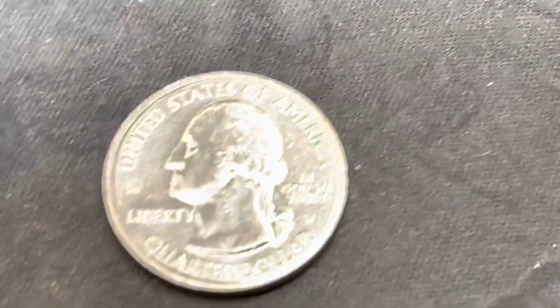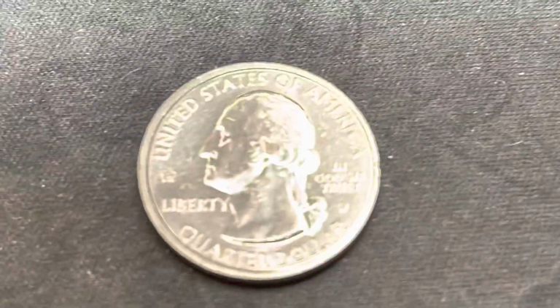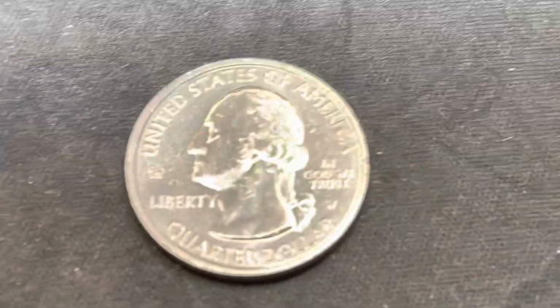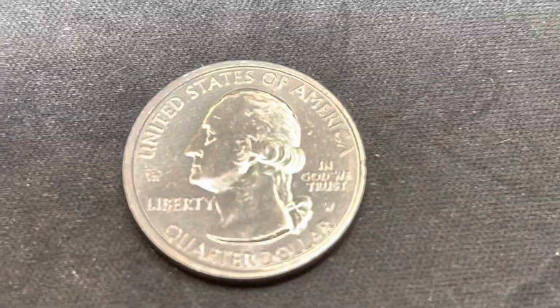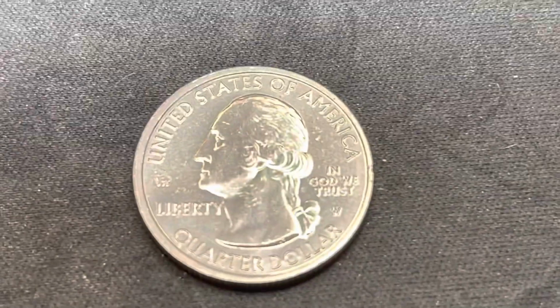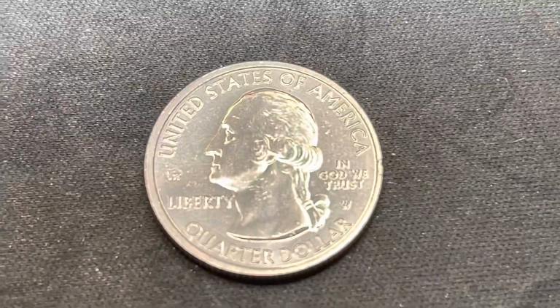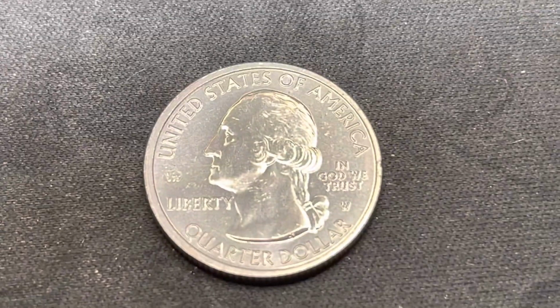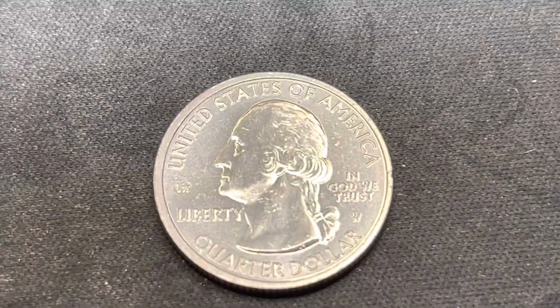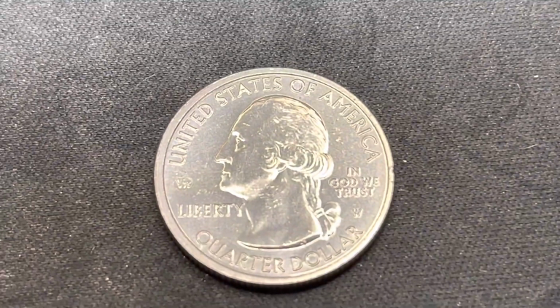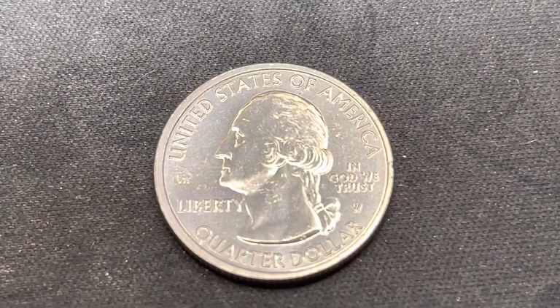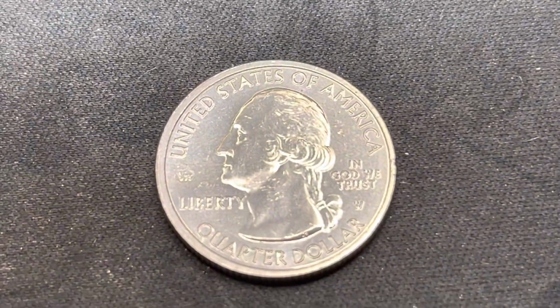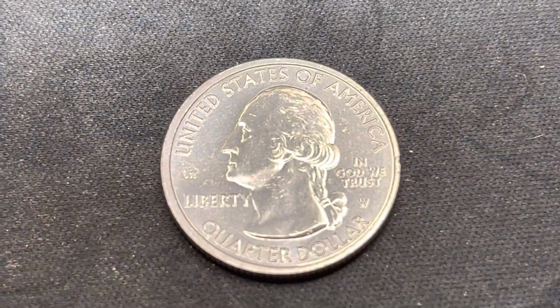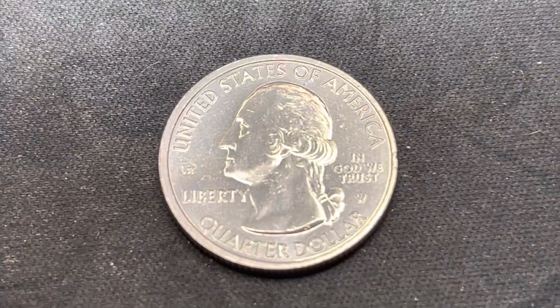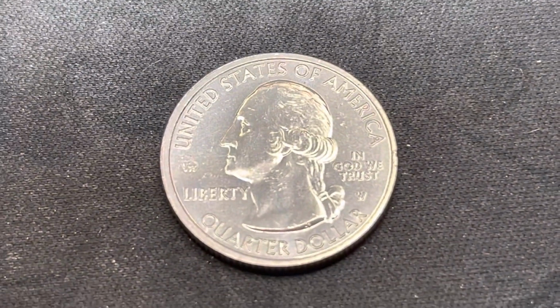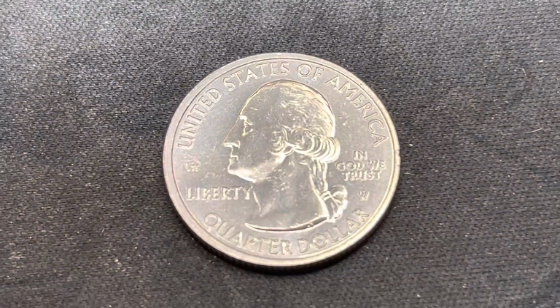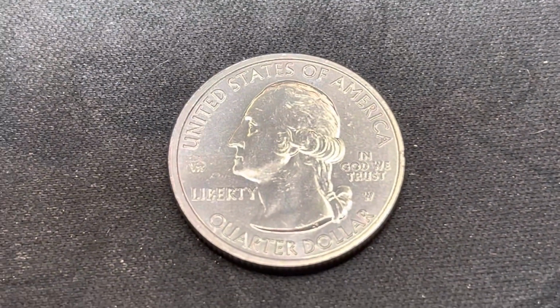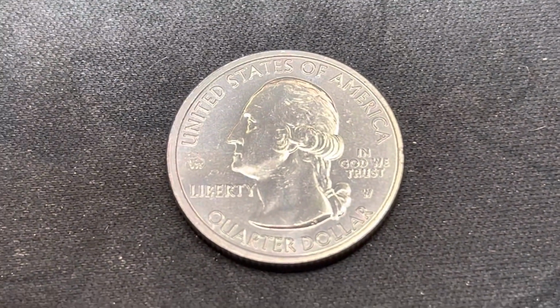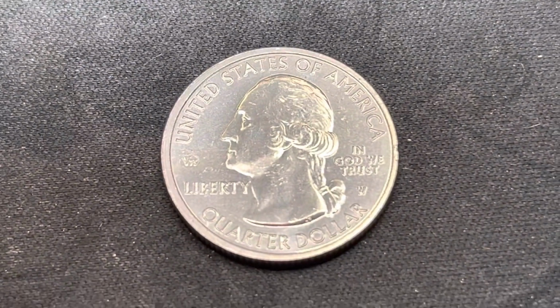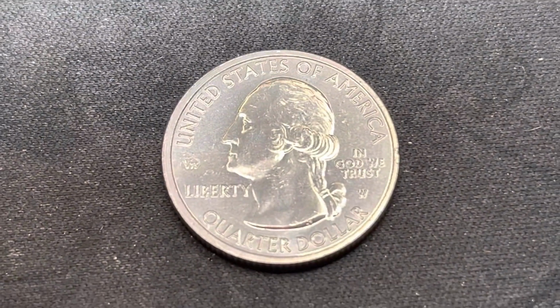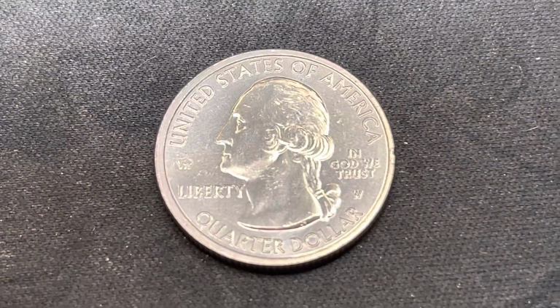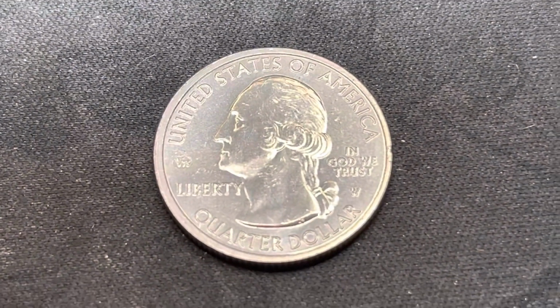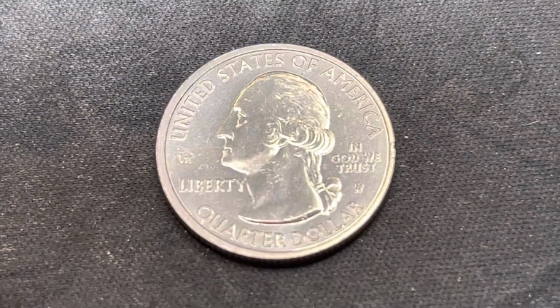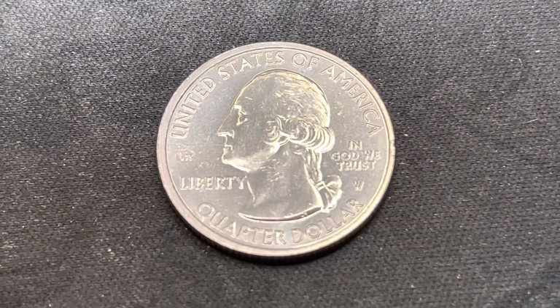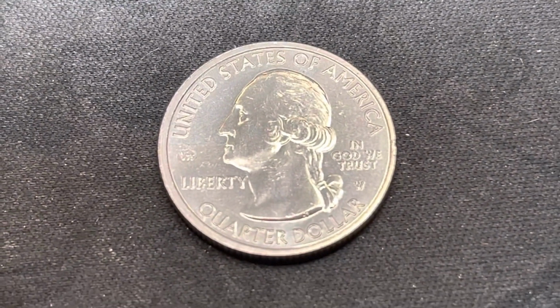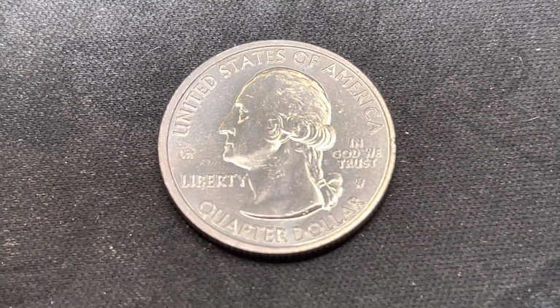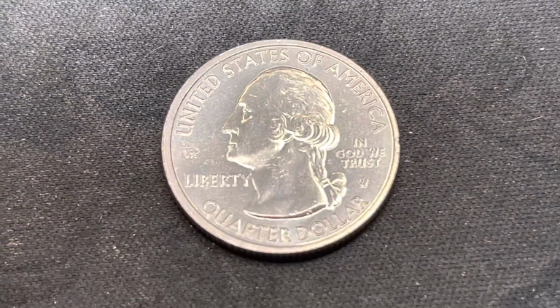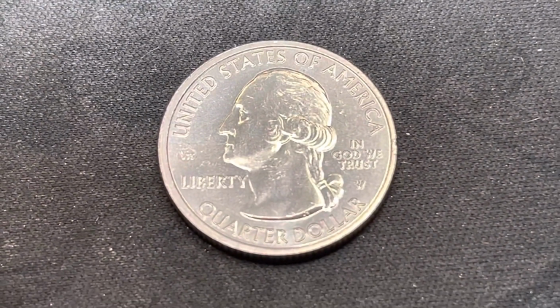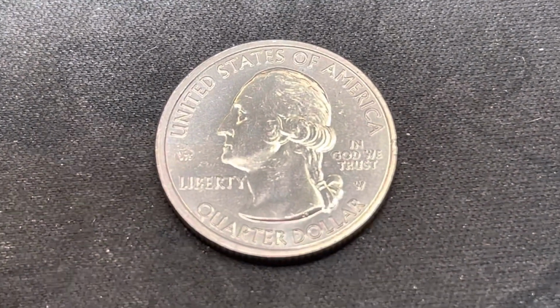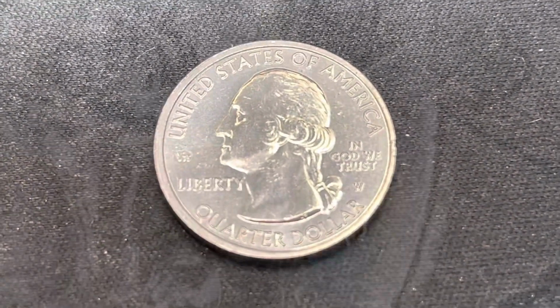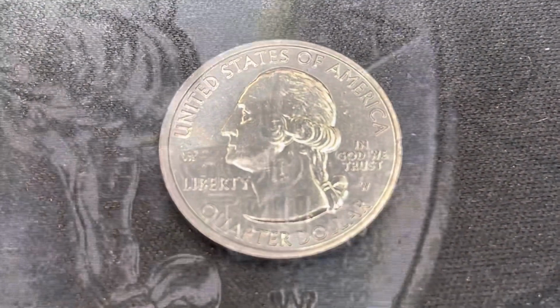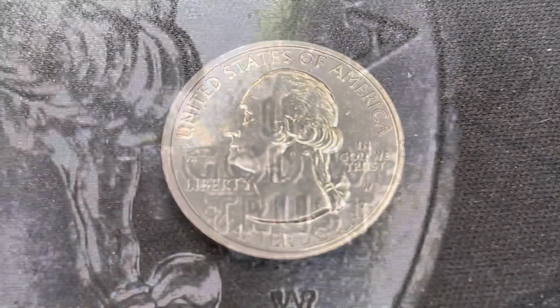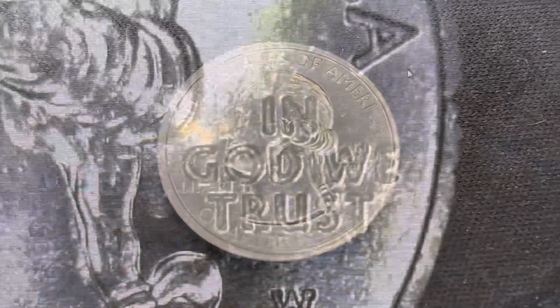We did get this one right here - we got a 2020 VF75 W quarter right there. All right guys, I'll check you later. I hope you guys have a wonderful day and love you all.